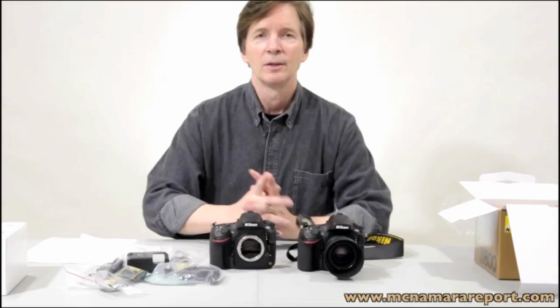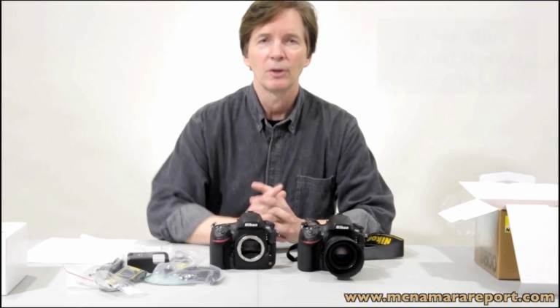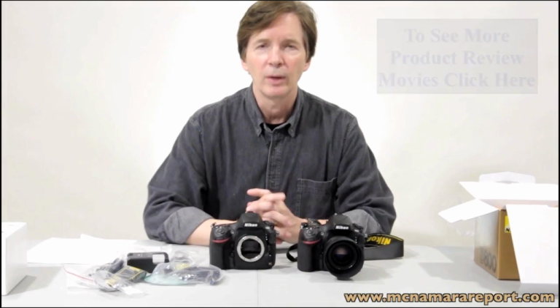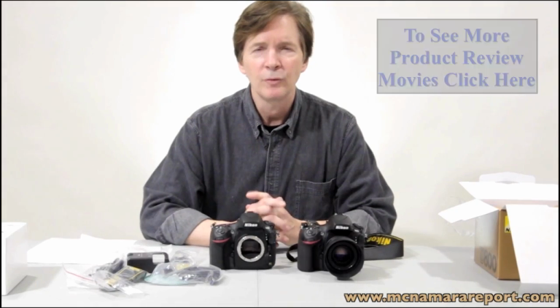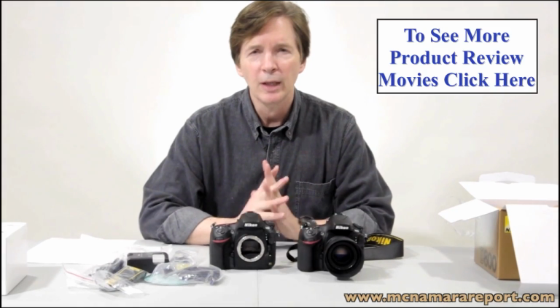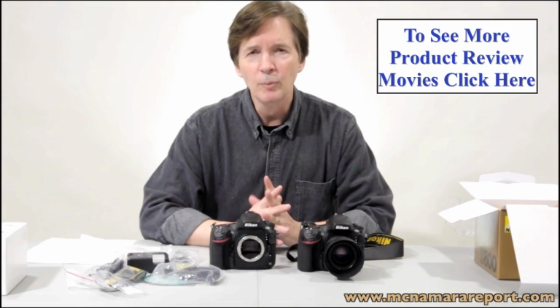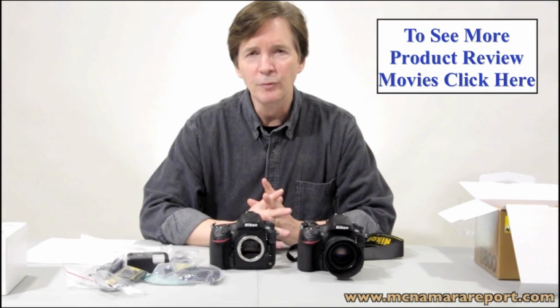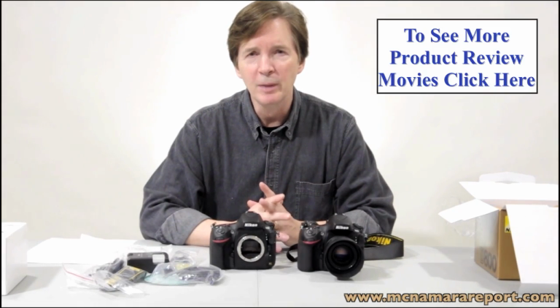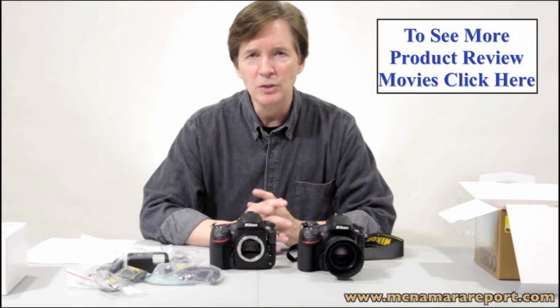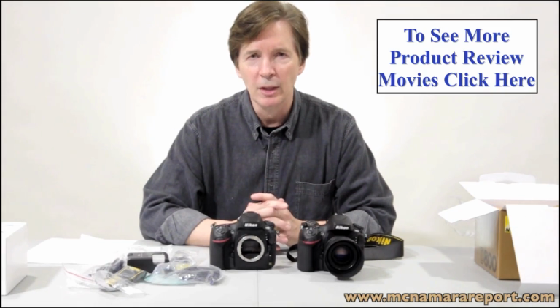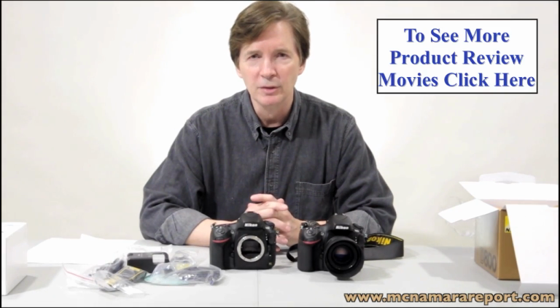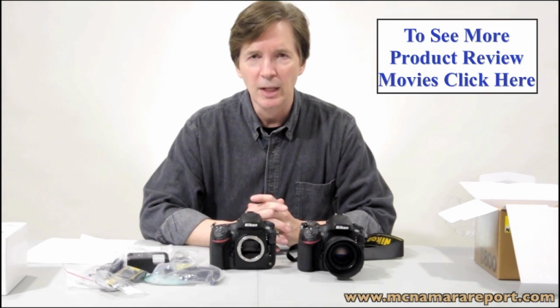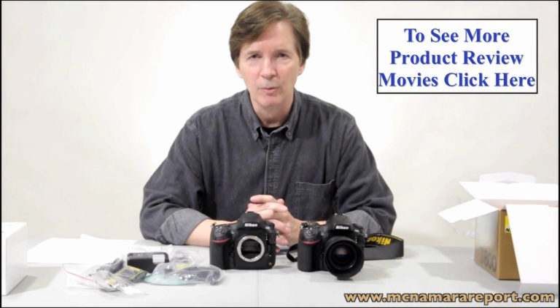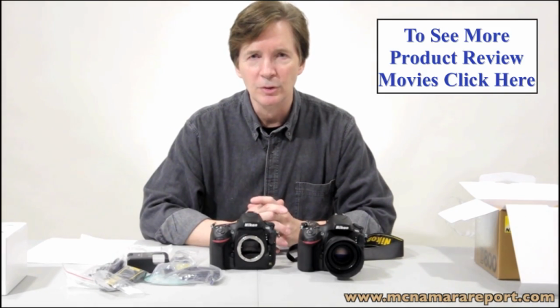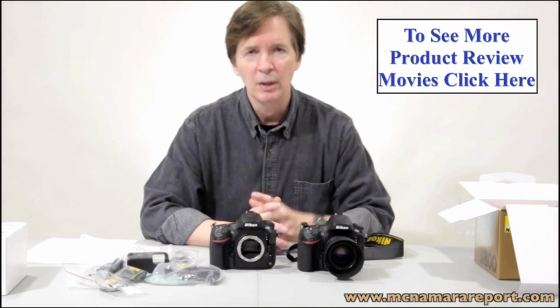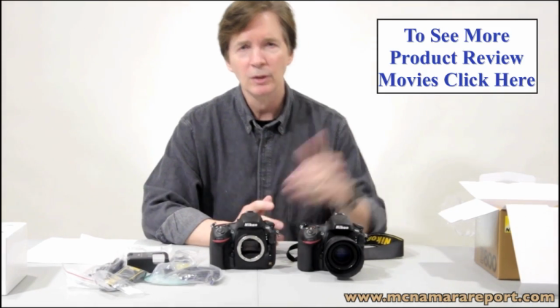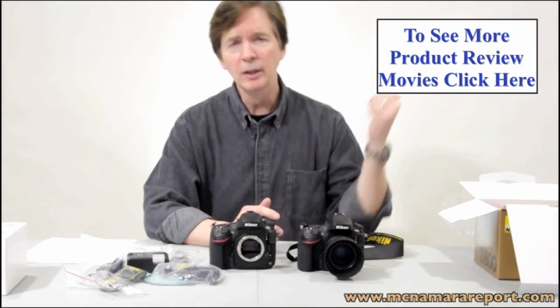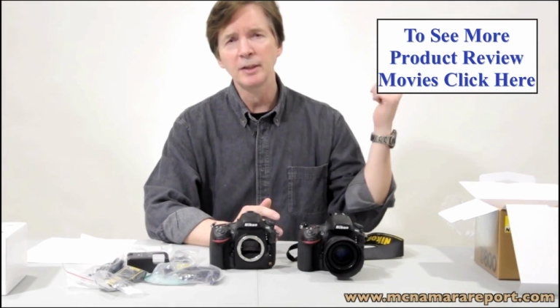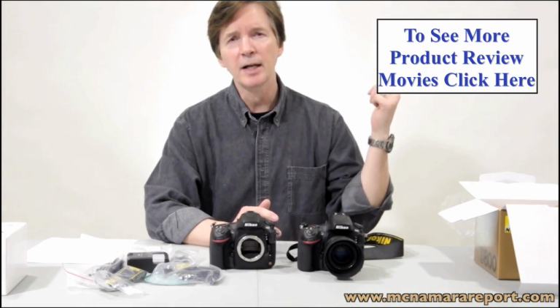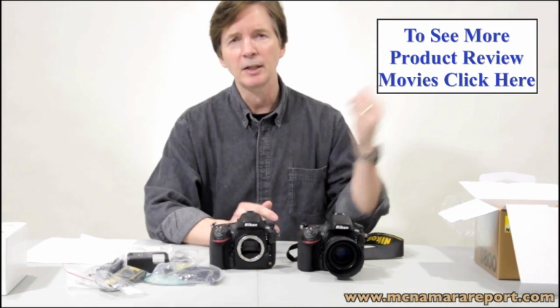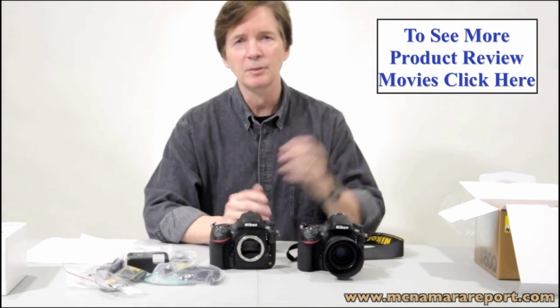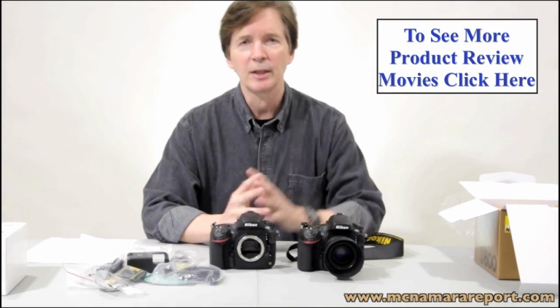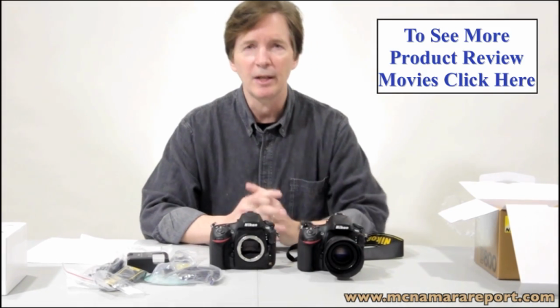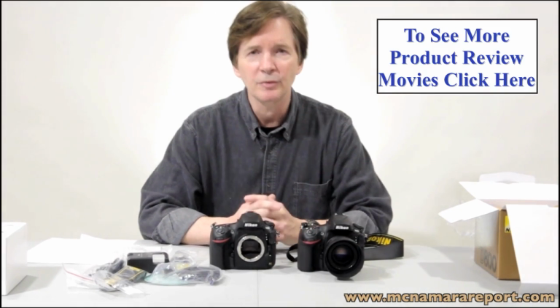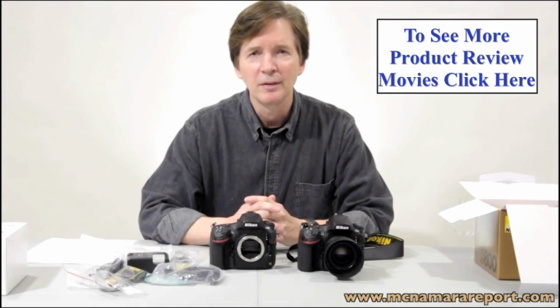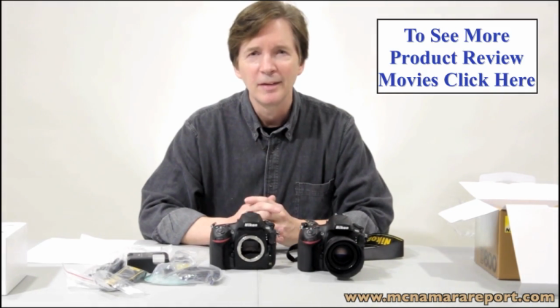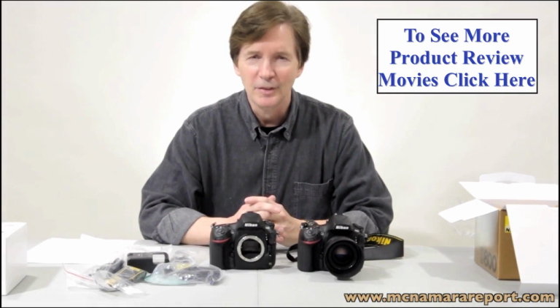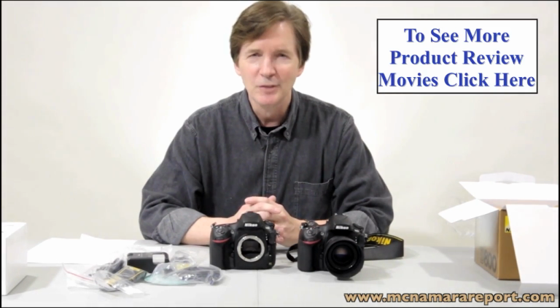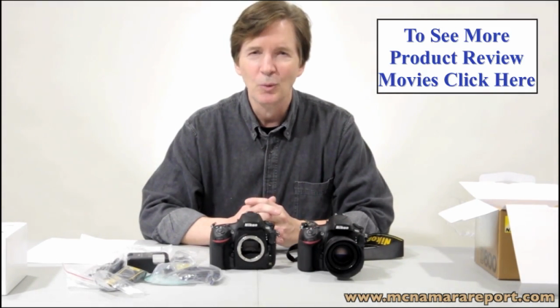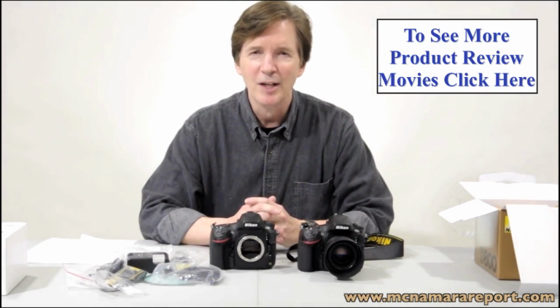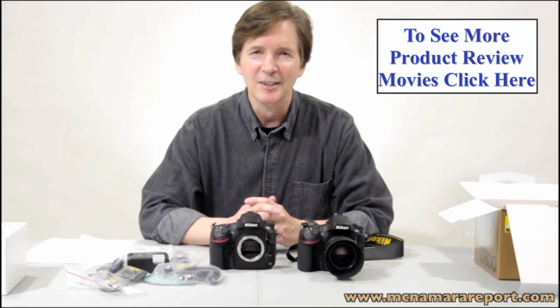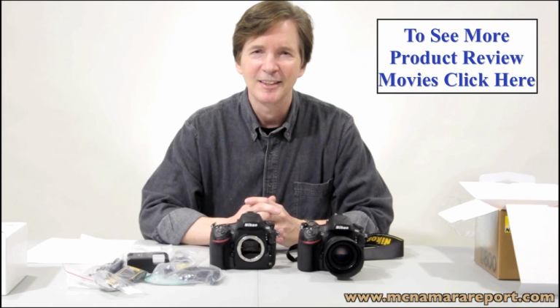If you'd like more information on these cameras, click on the icon to my left. Thanks for watching.